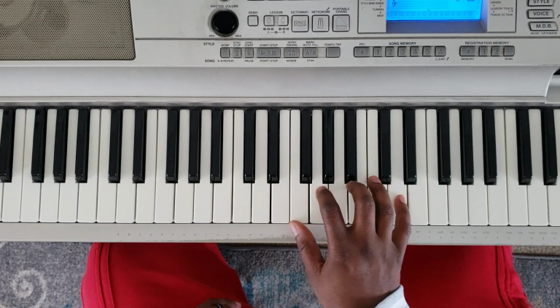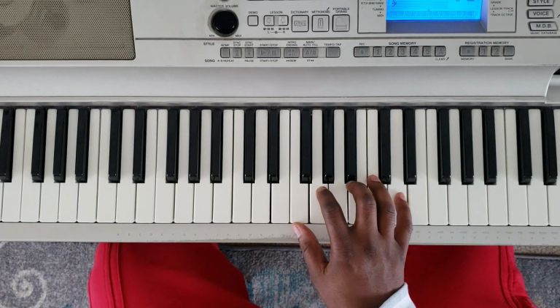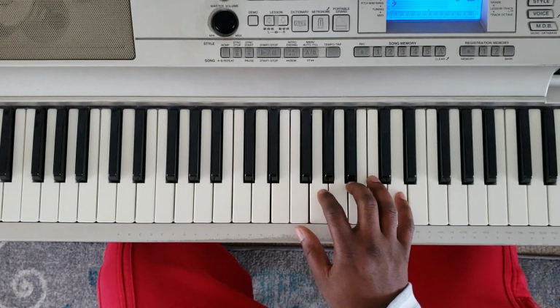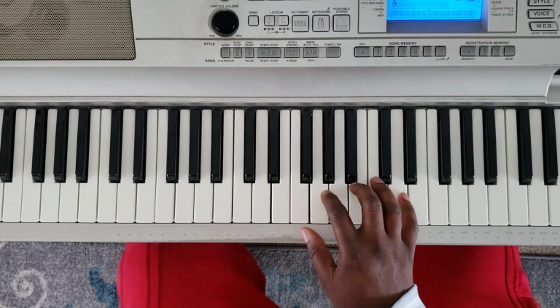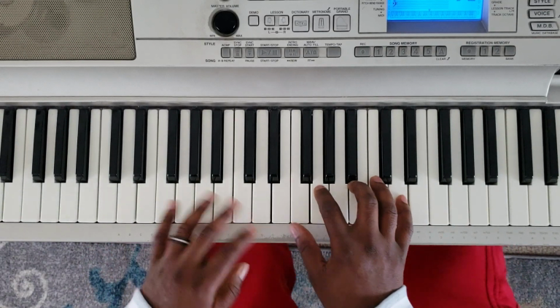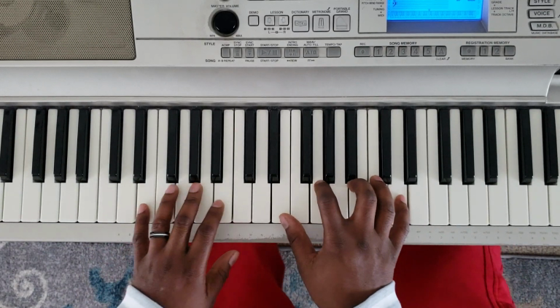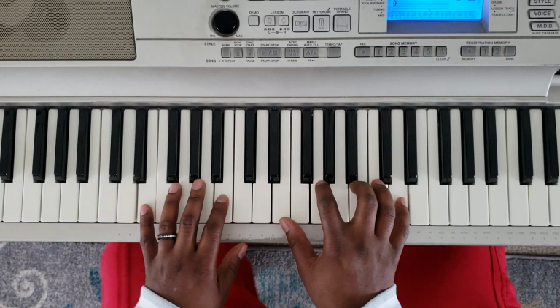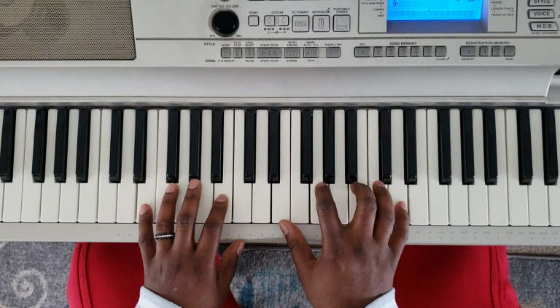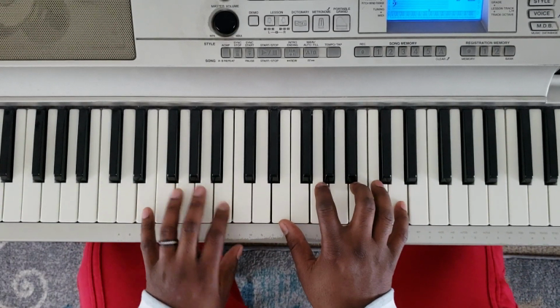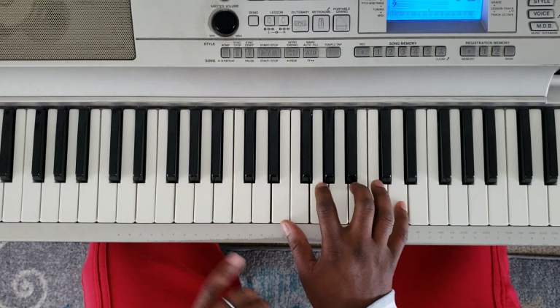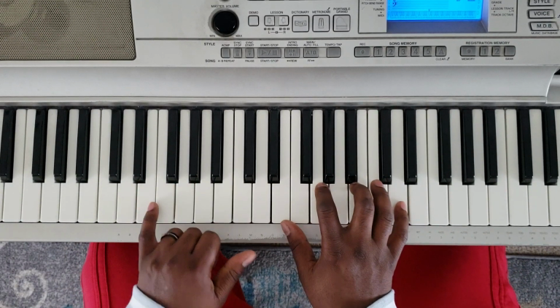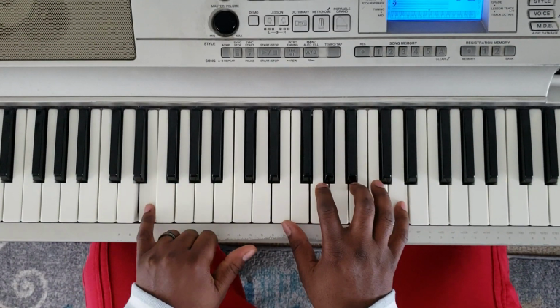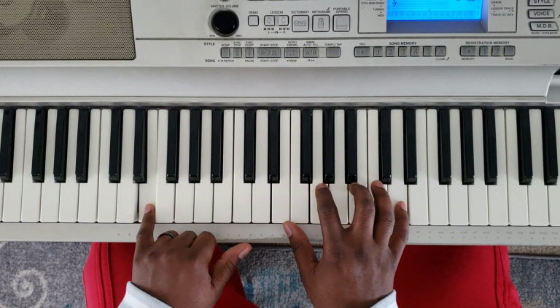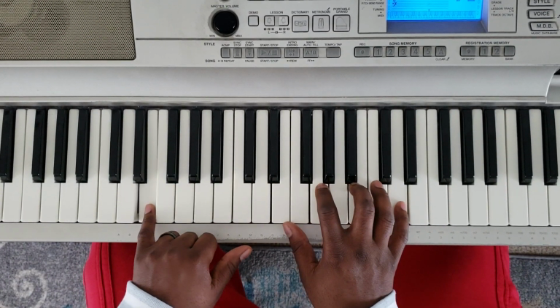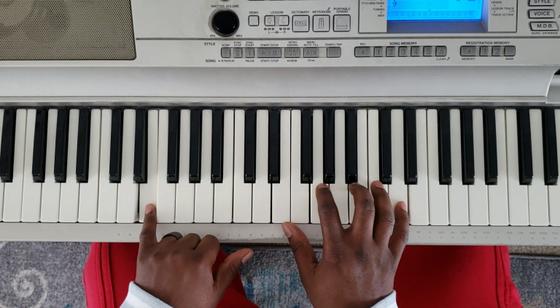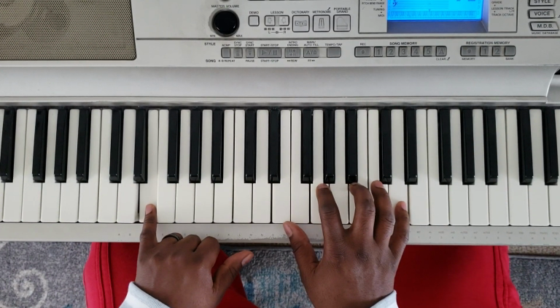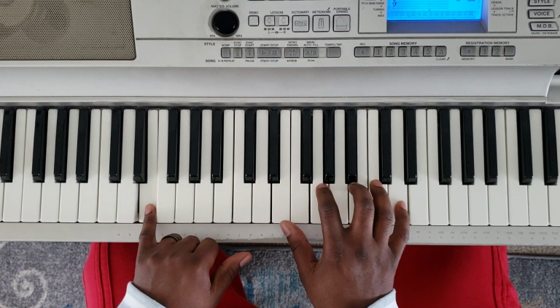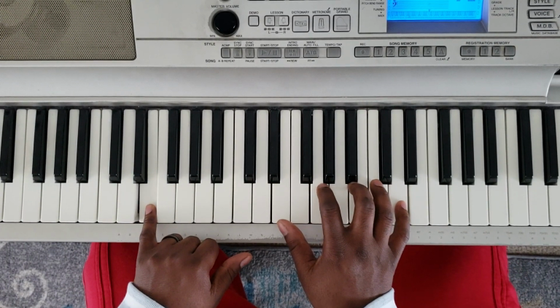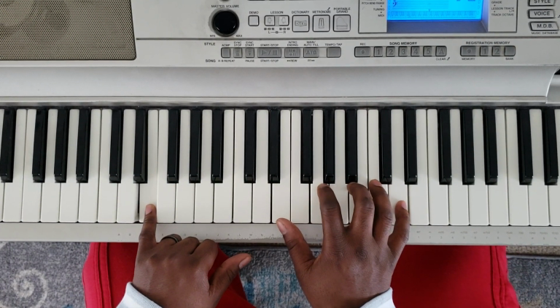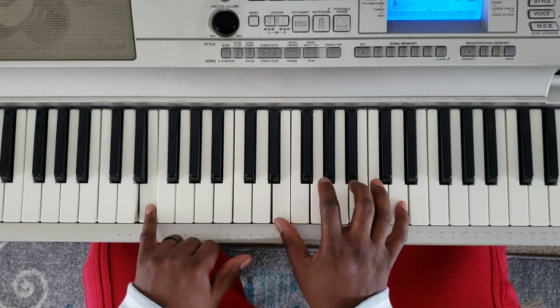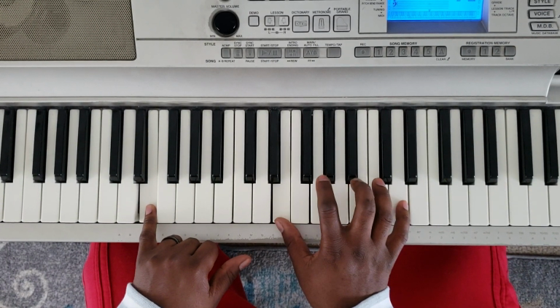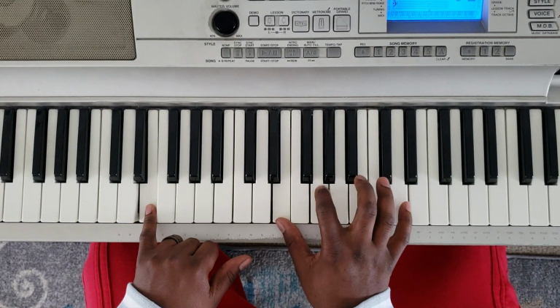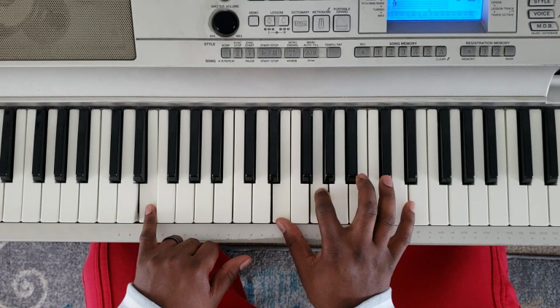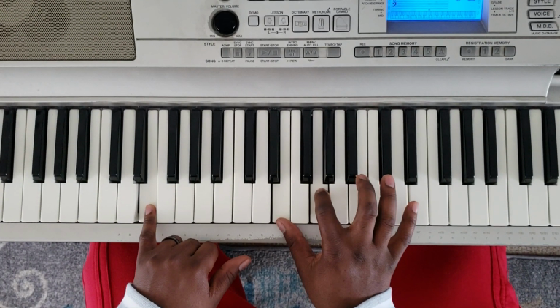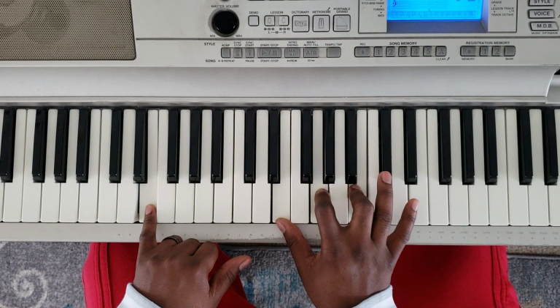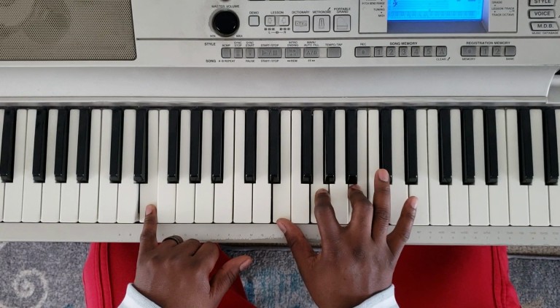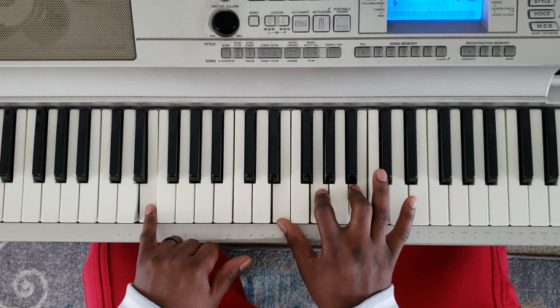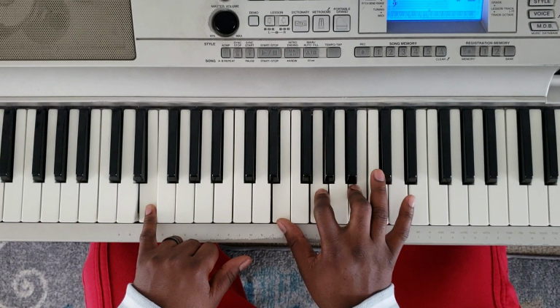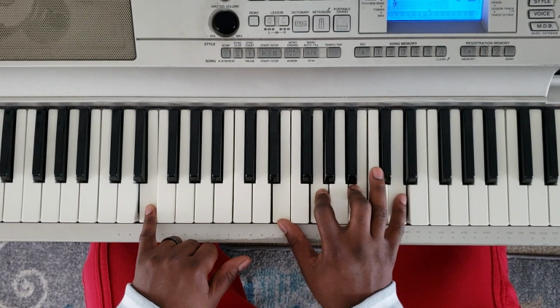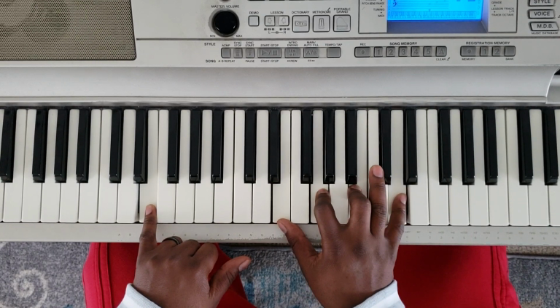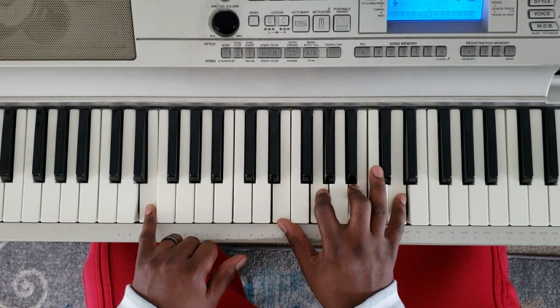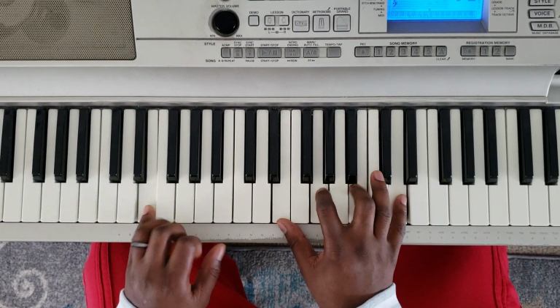Alright, so what you want to do is take your left hand and hit E. Right hand's going to hit E, G, B, and D.